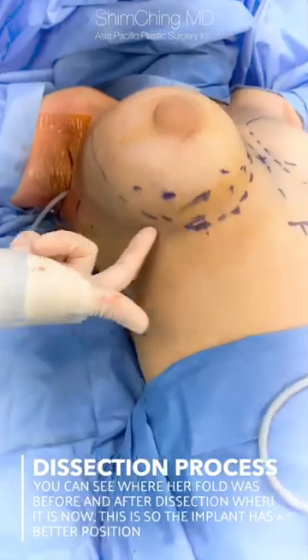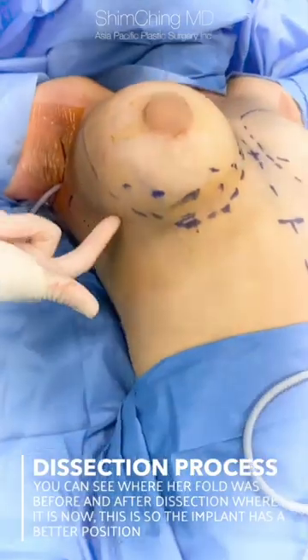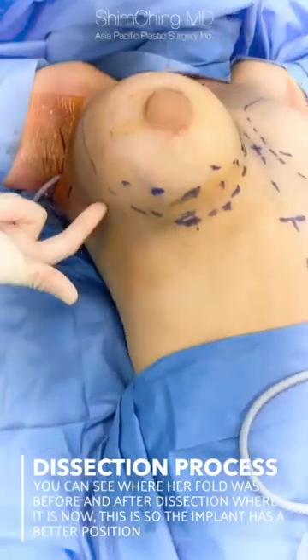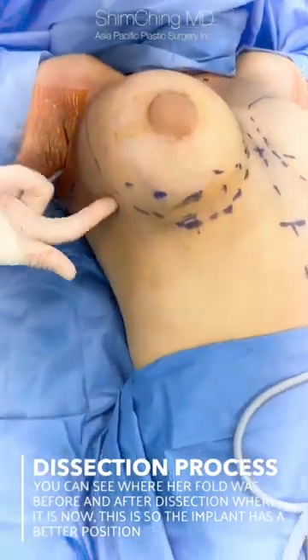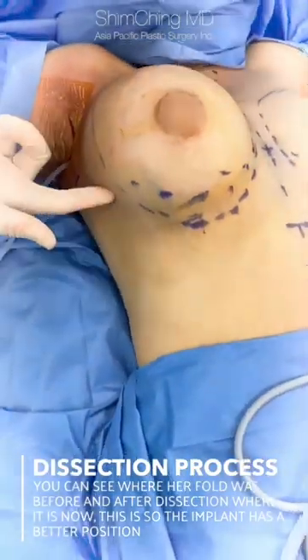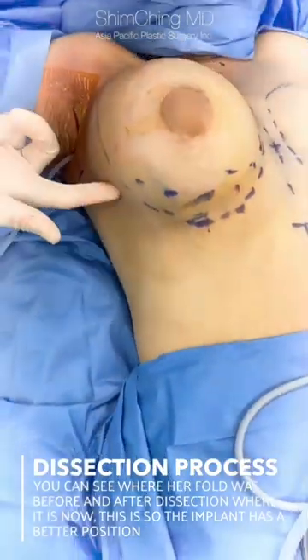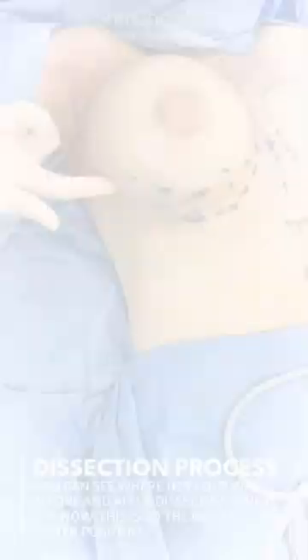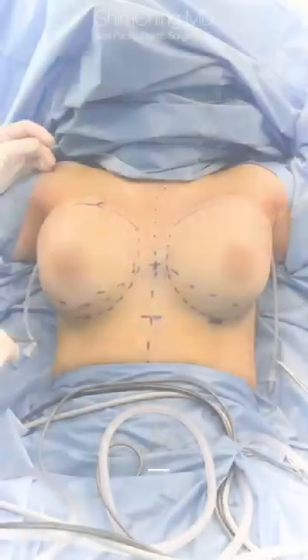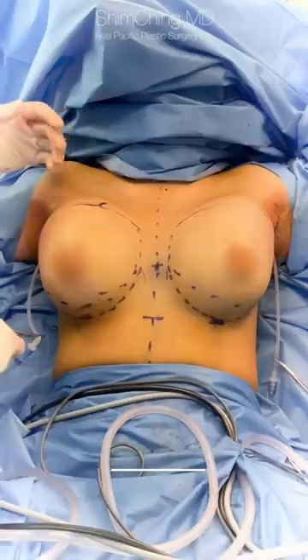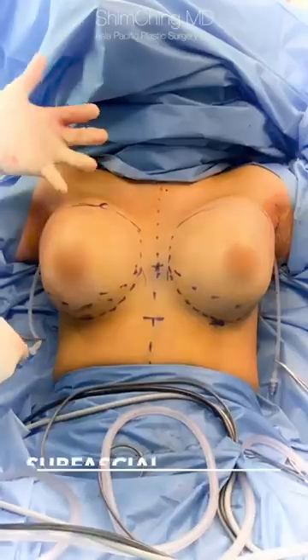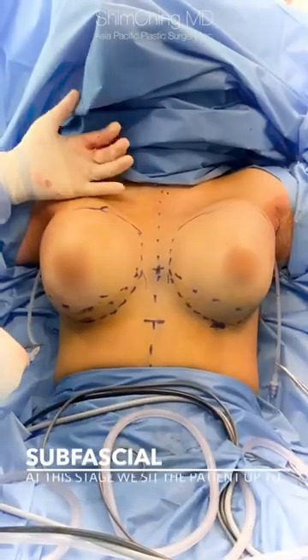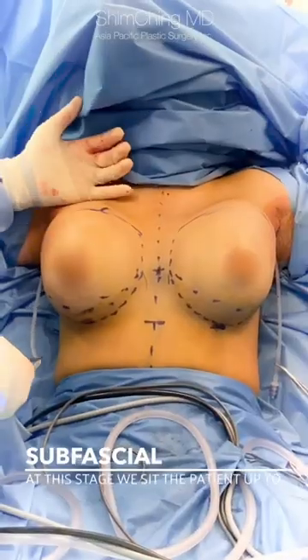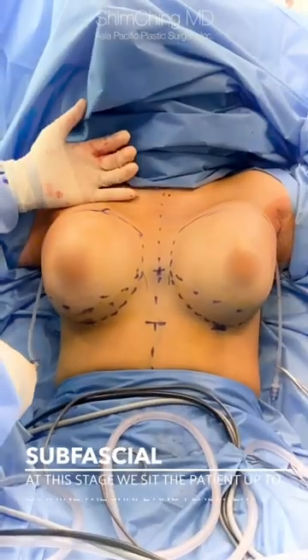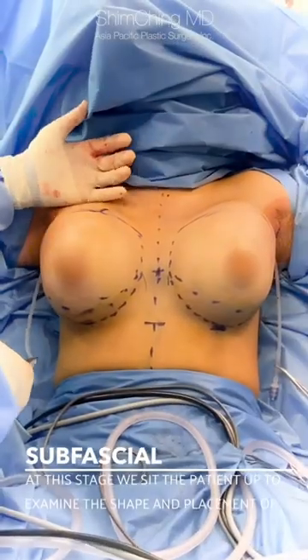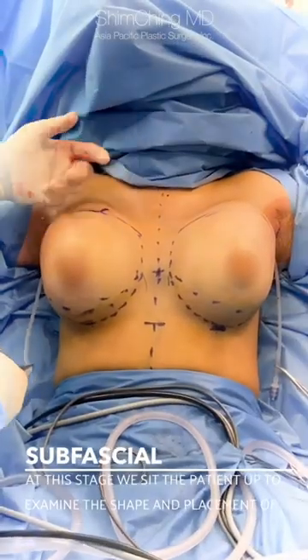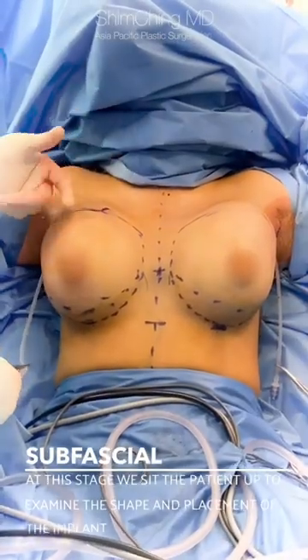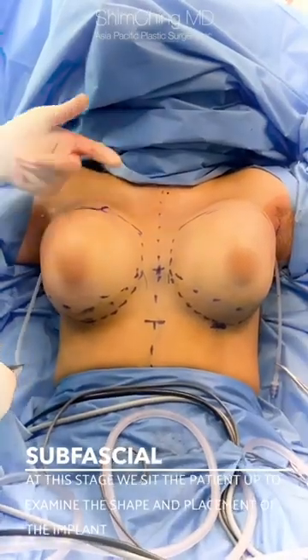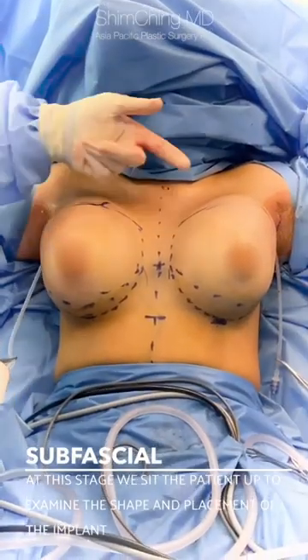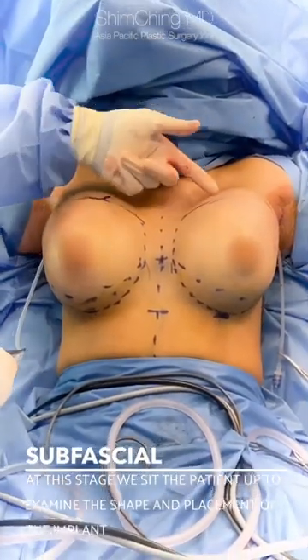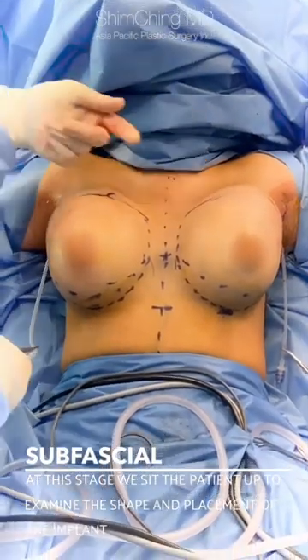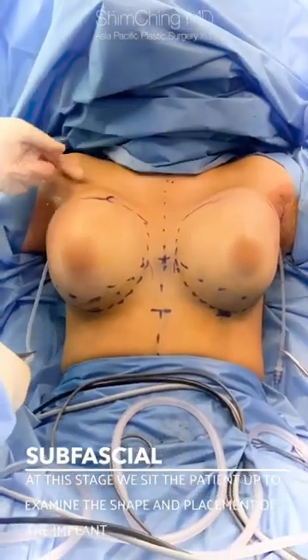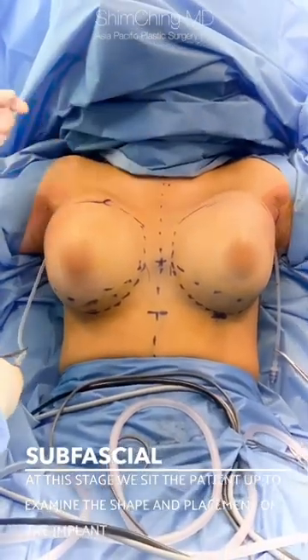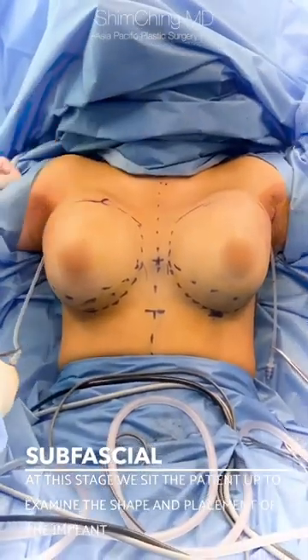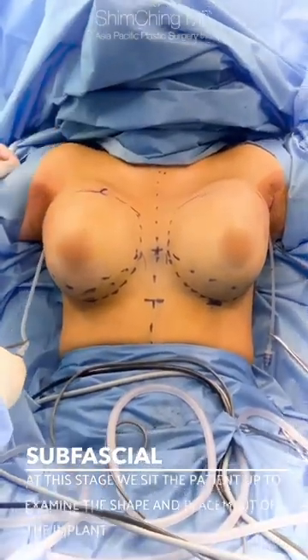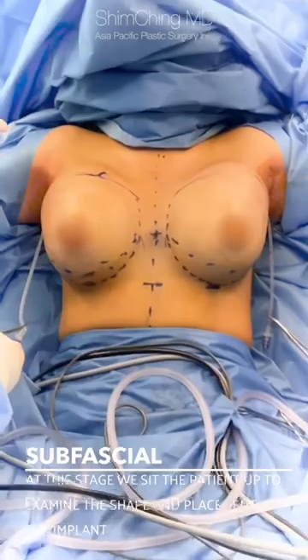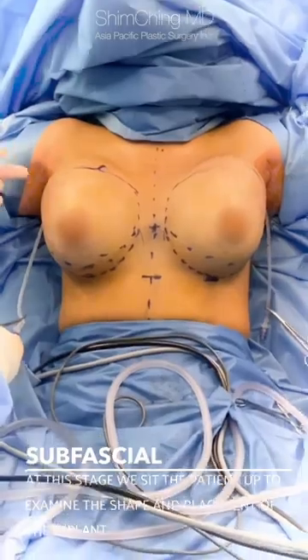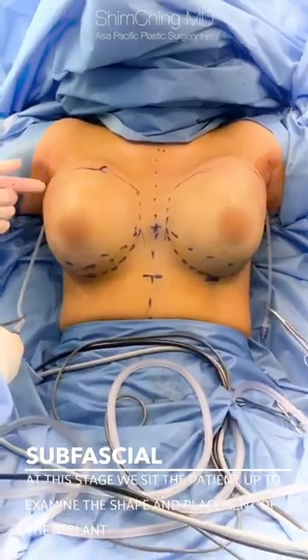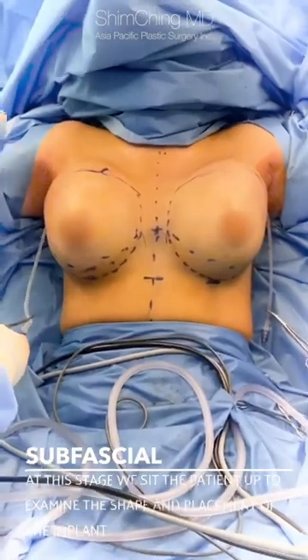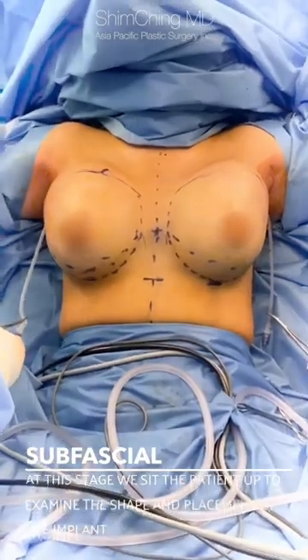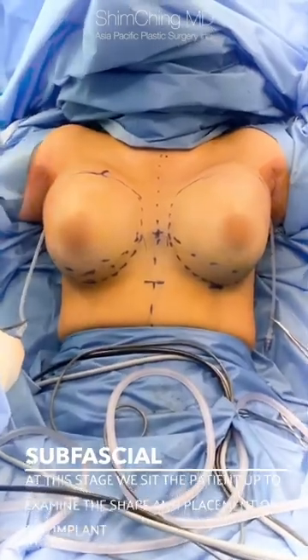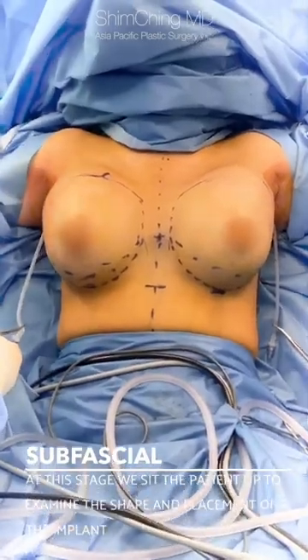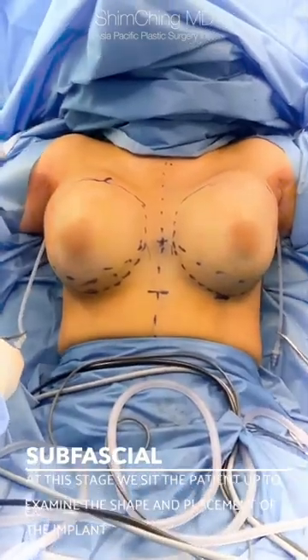At this stage the patient is all set up. We have scissors in over the muscle to reshape her breast.